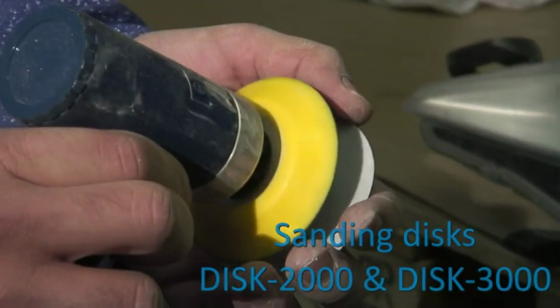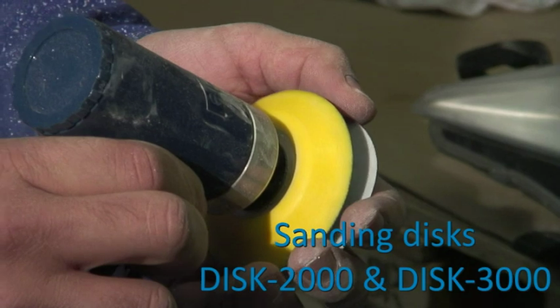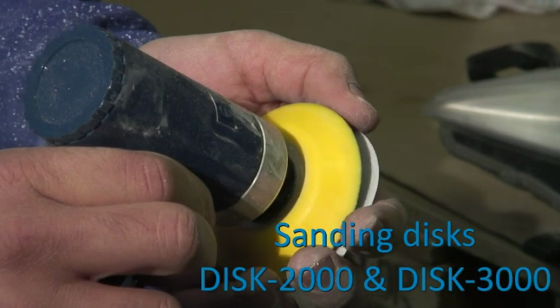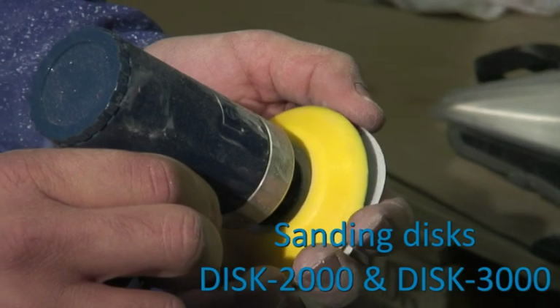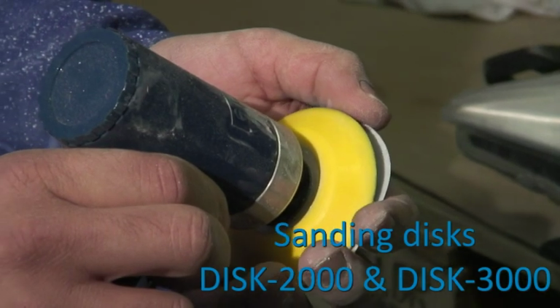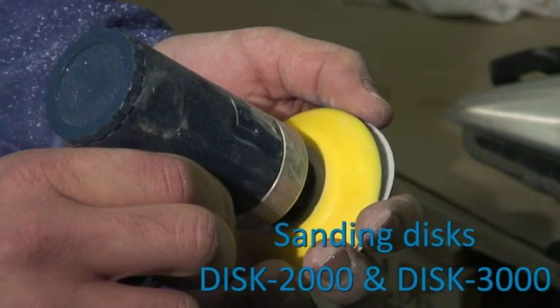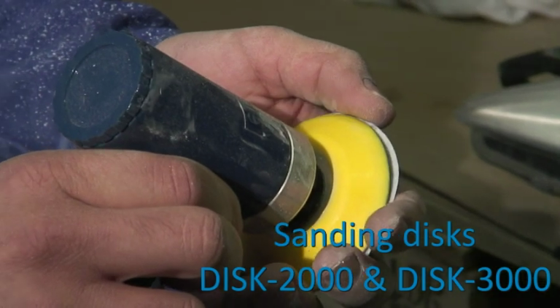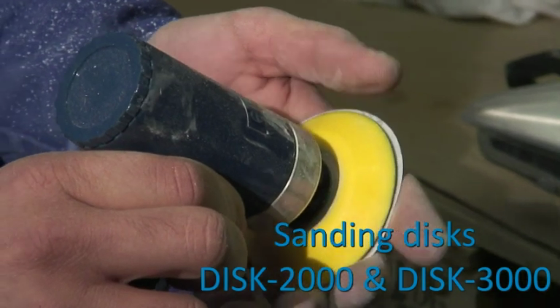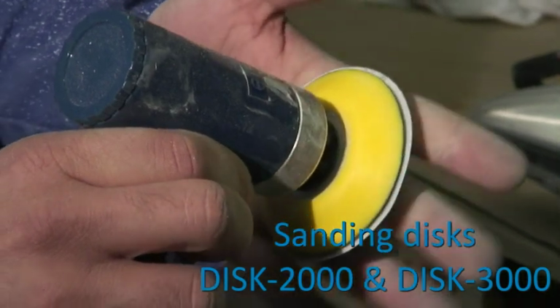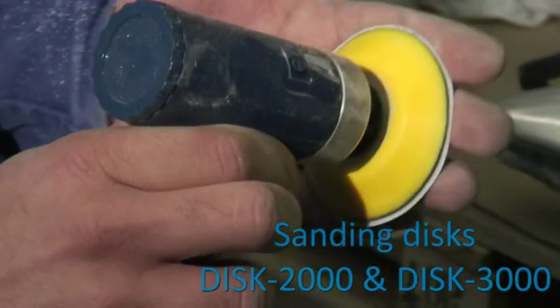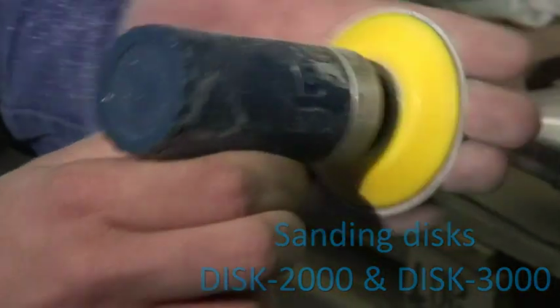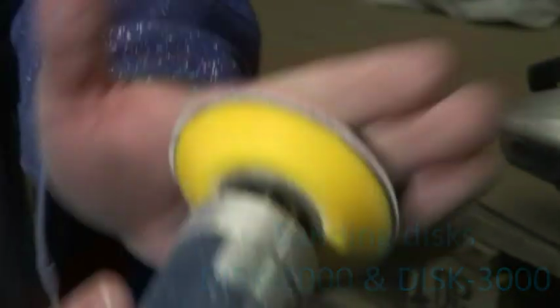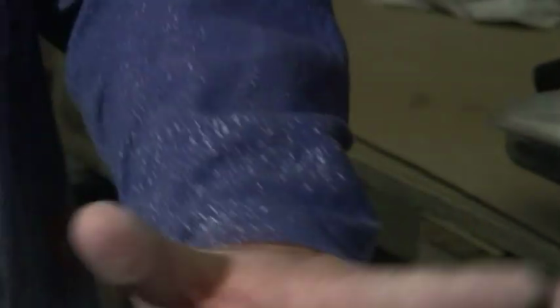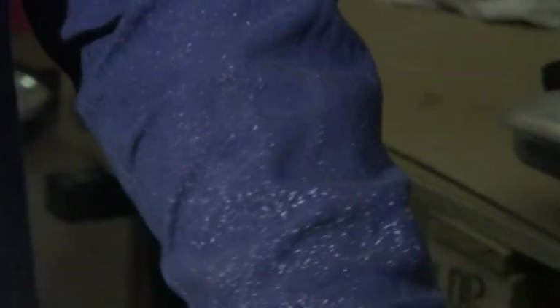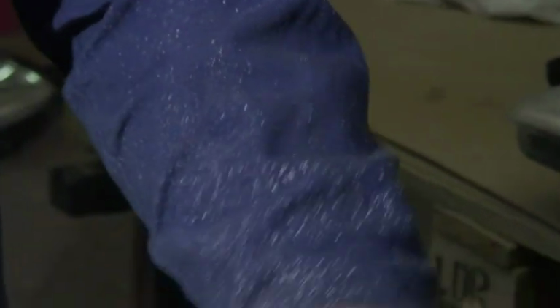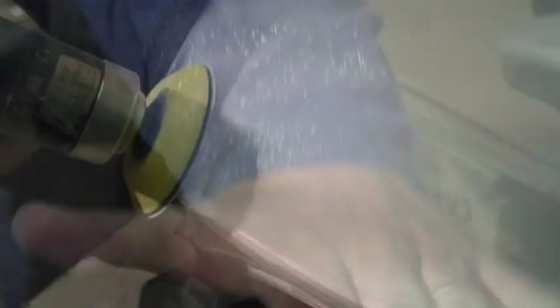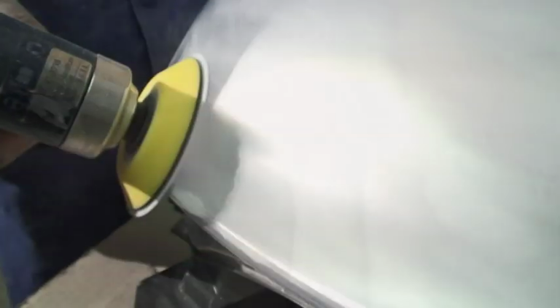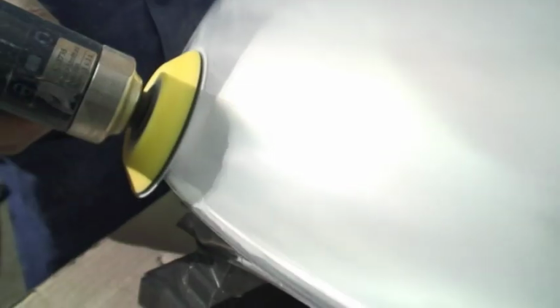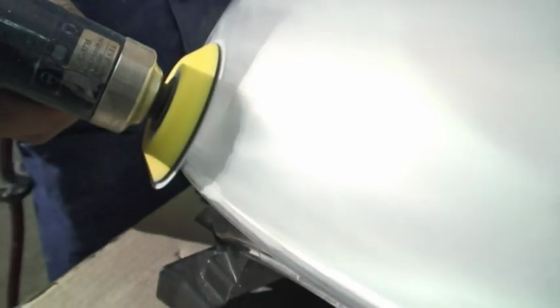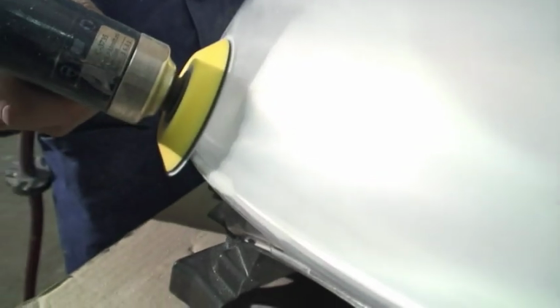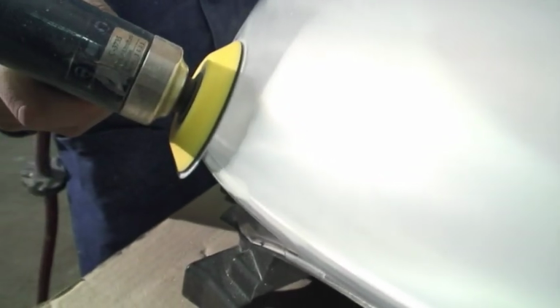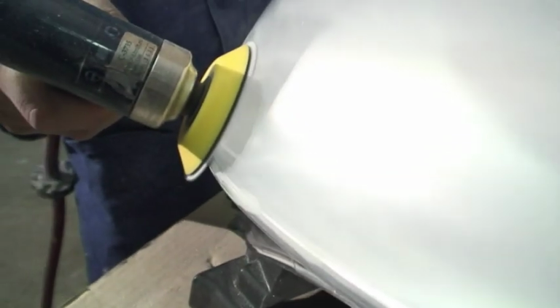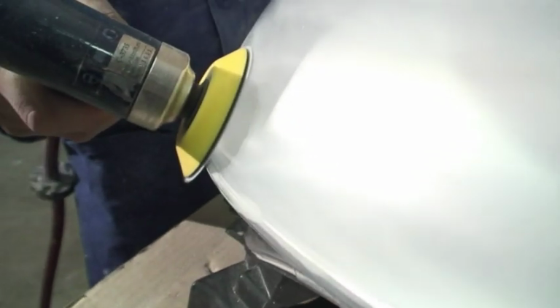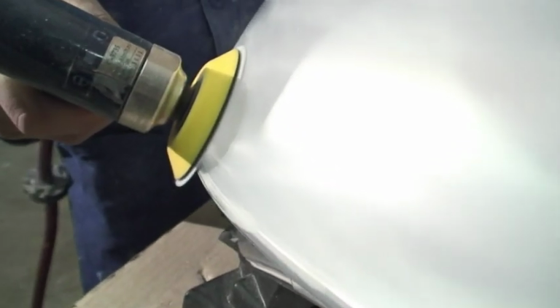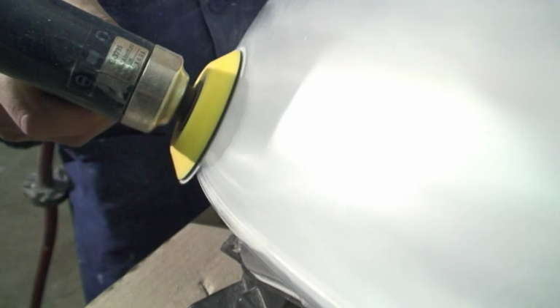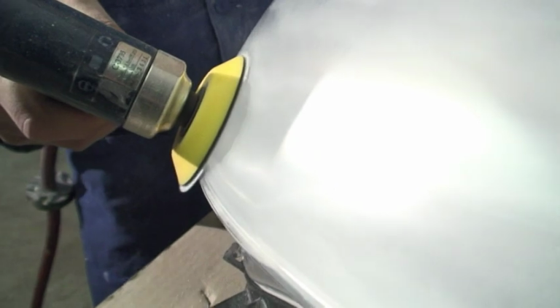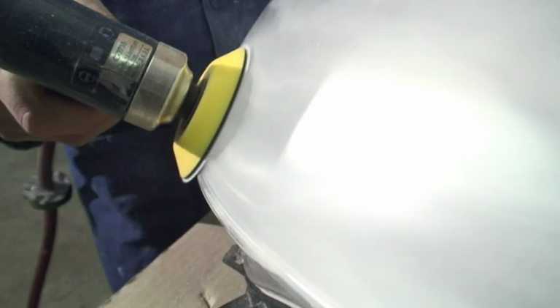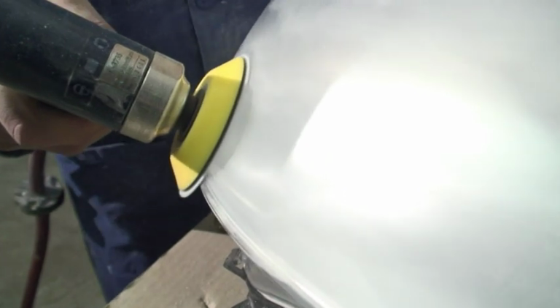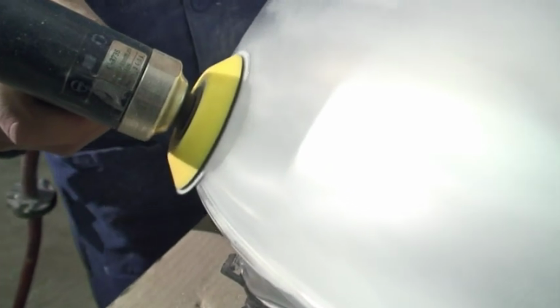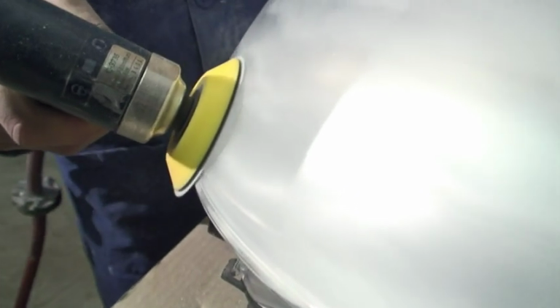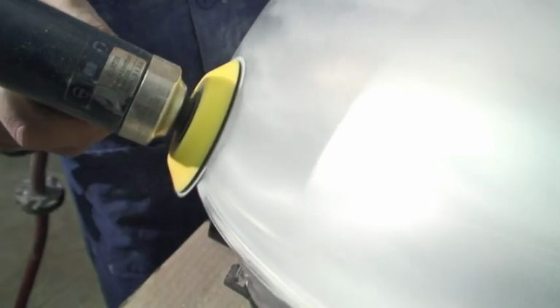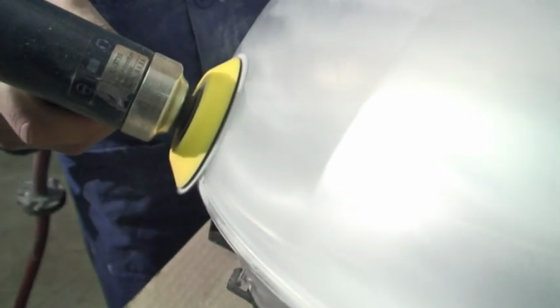Apply successively the last discs Grade 2000 and Grade 3000, always in the same way as the ones before.